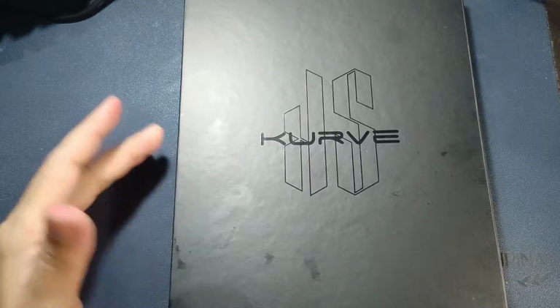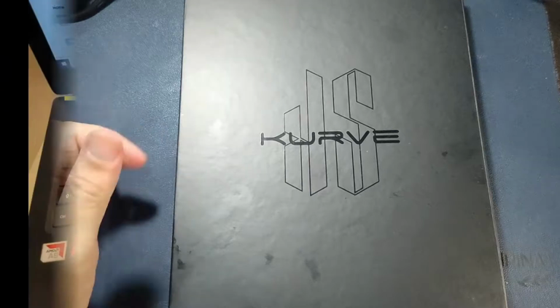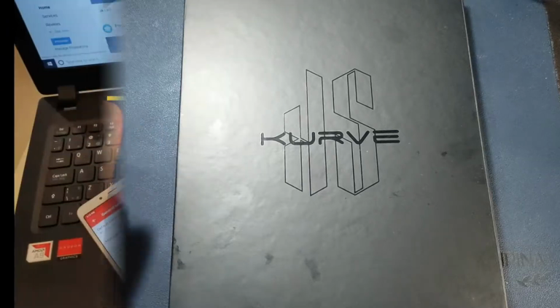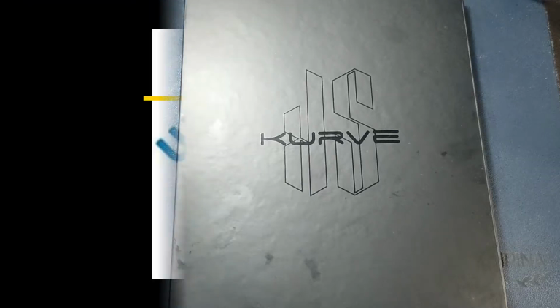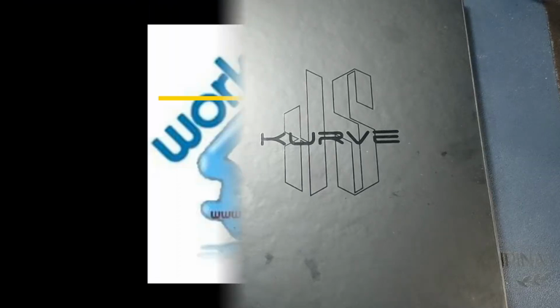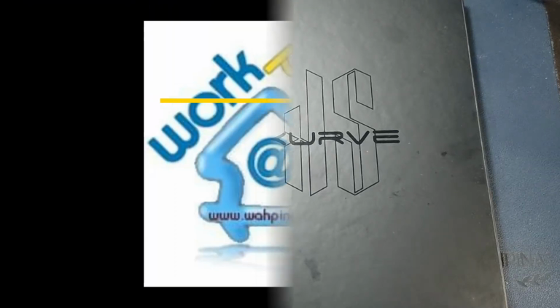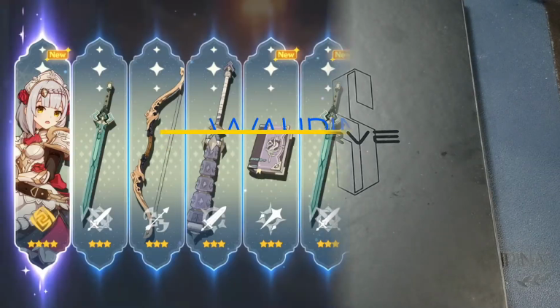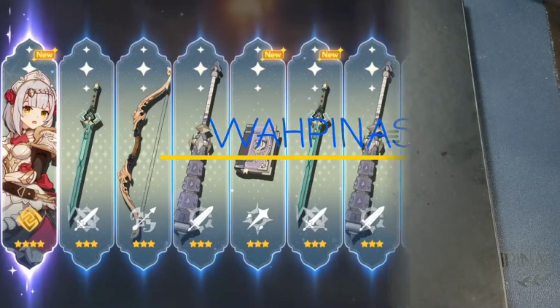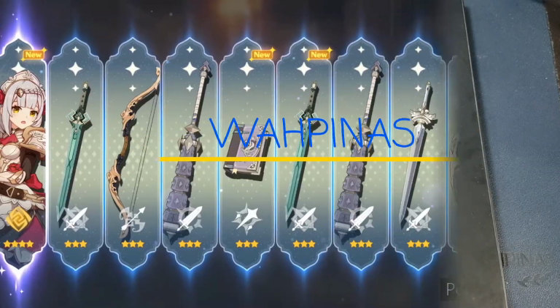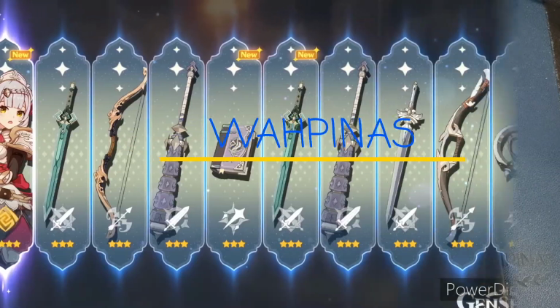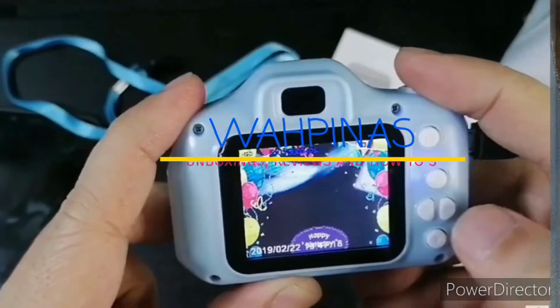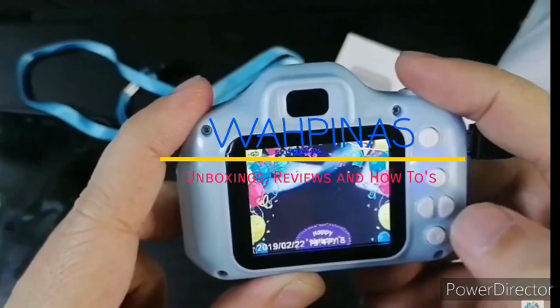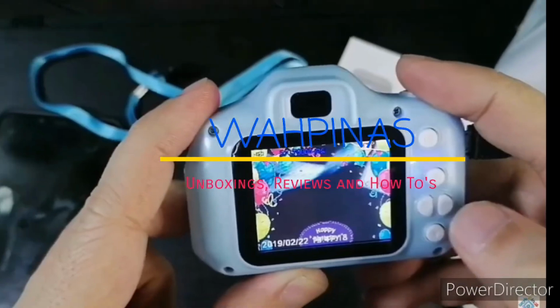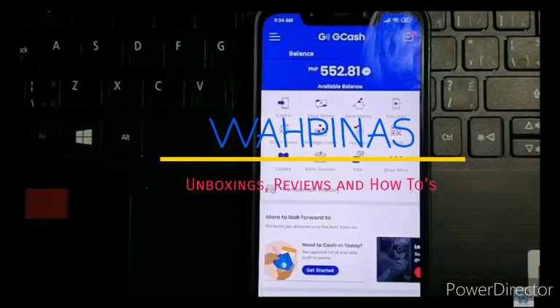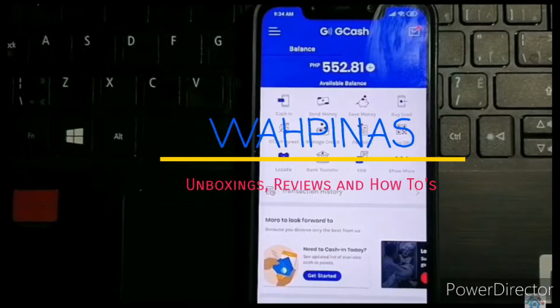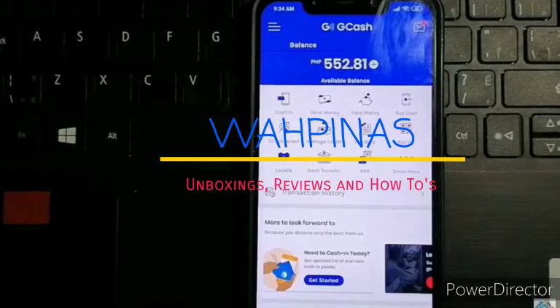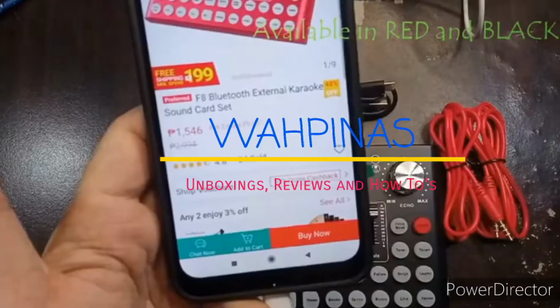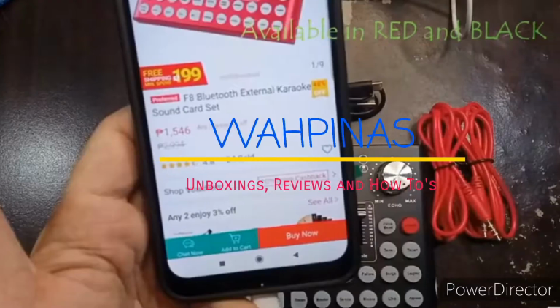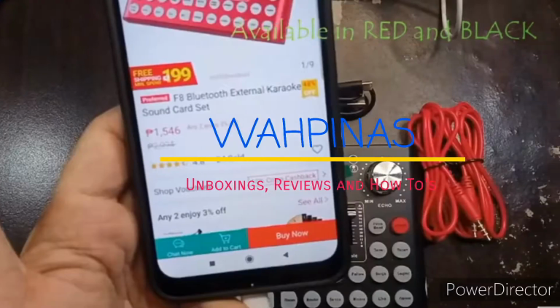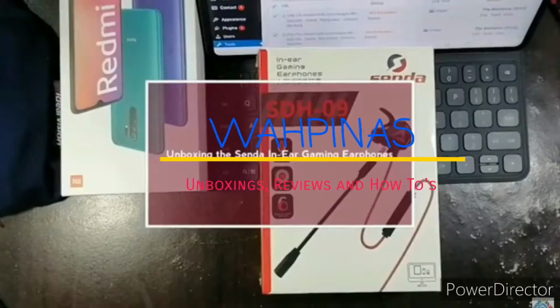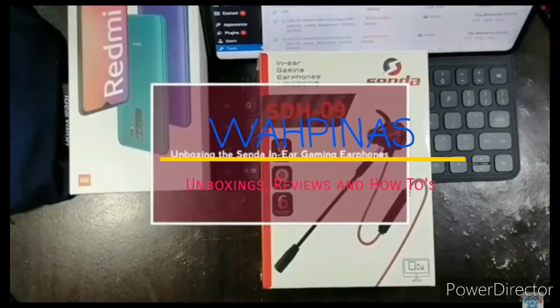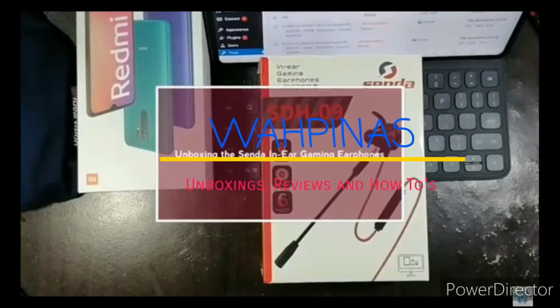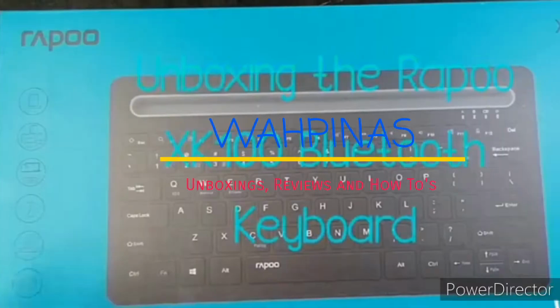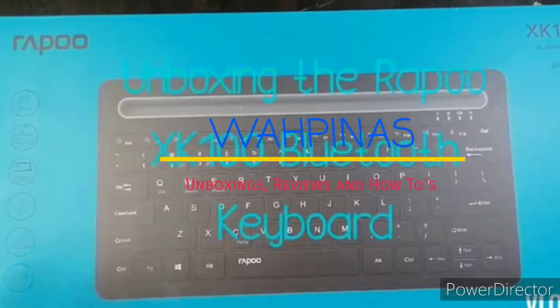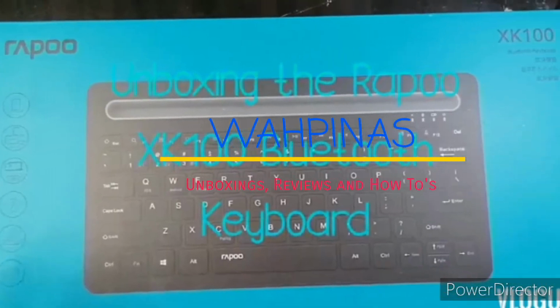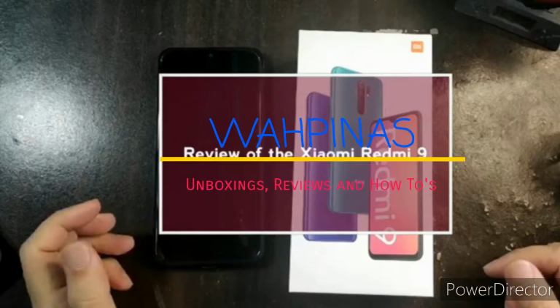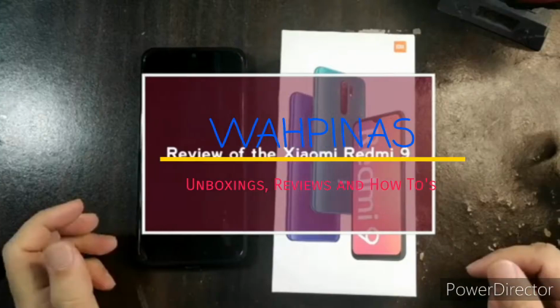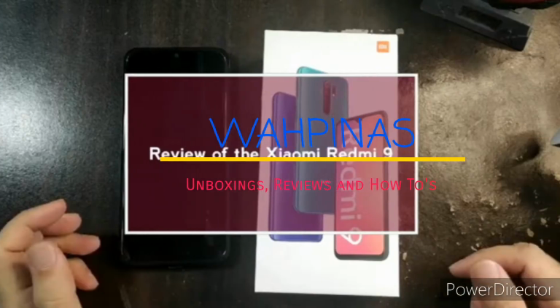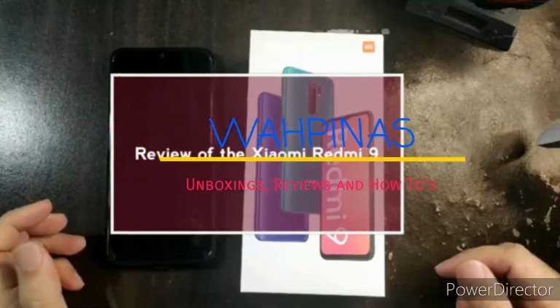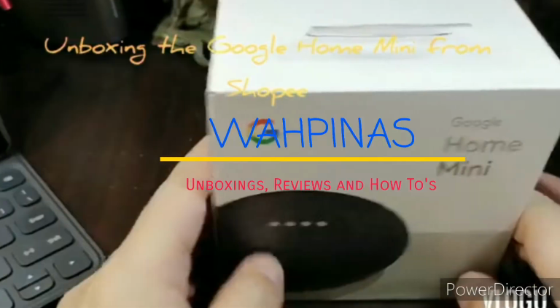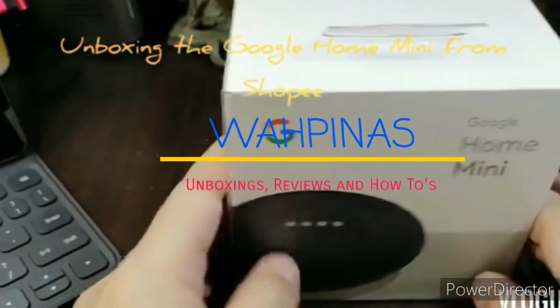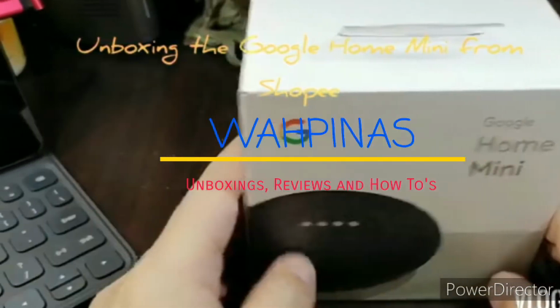Hey guys, good morning, good afternoon, good evening. This is Ron again from Wapinas.com and today we're doing a different kind of unboxing.